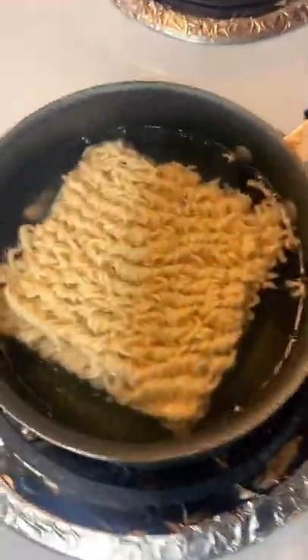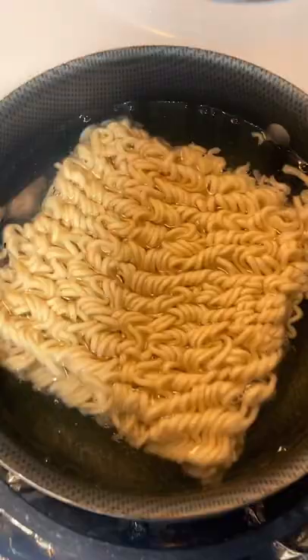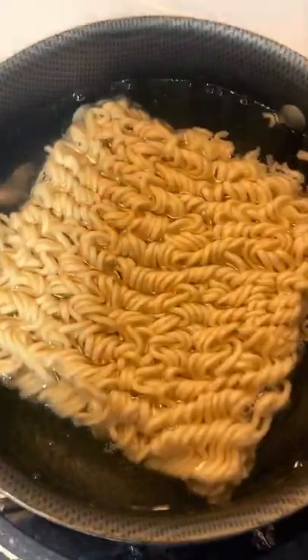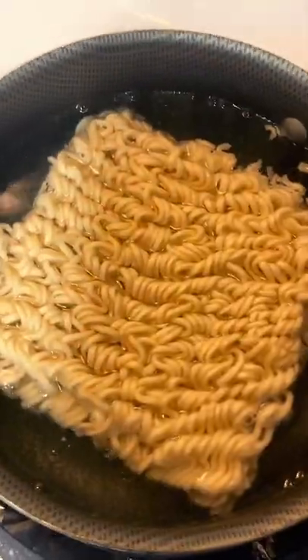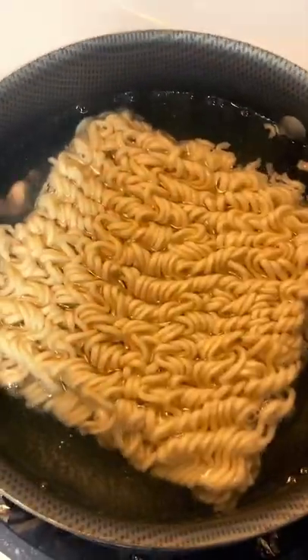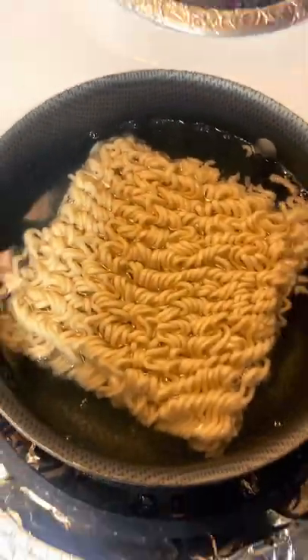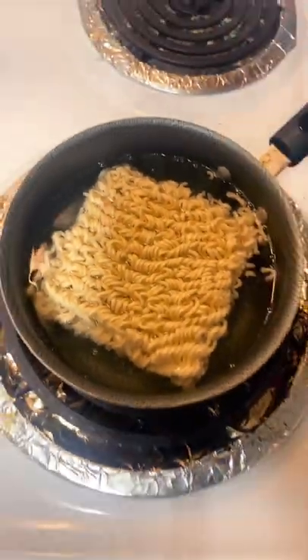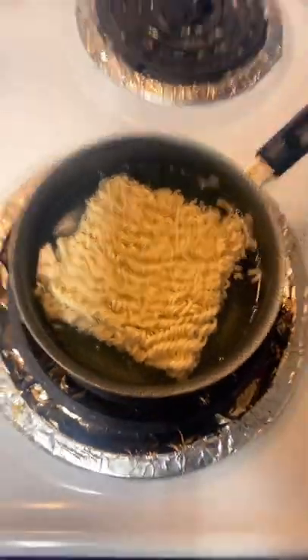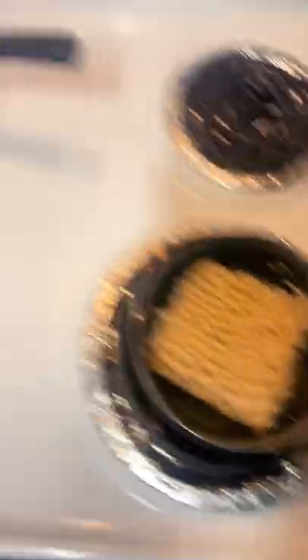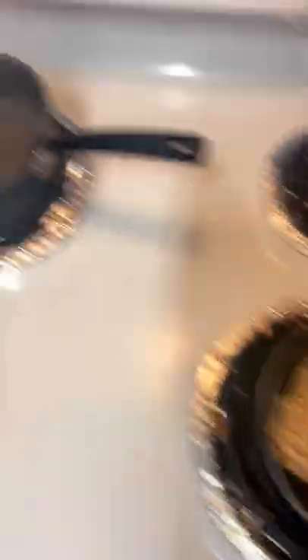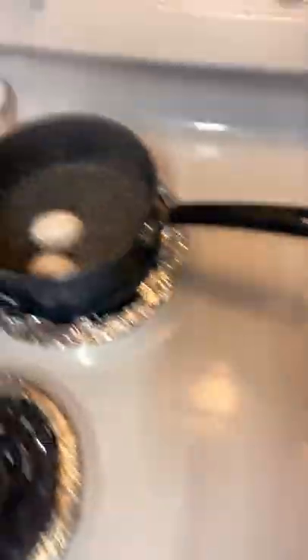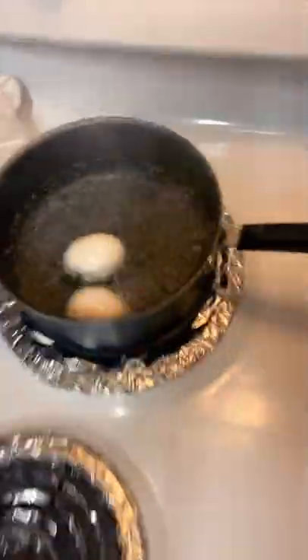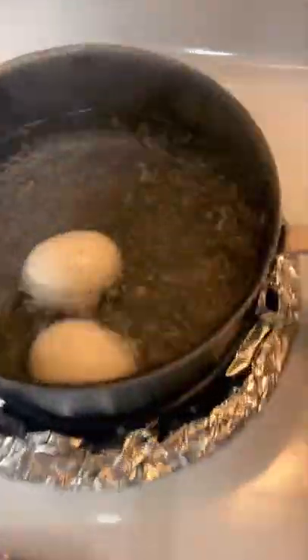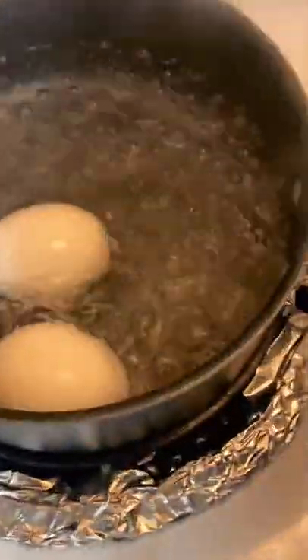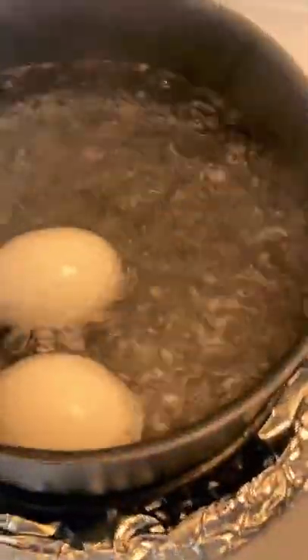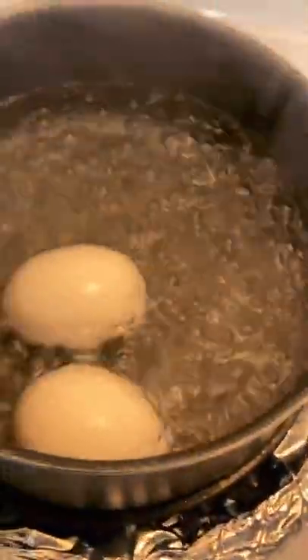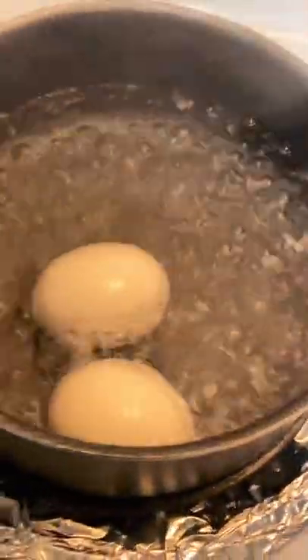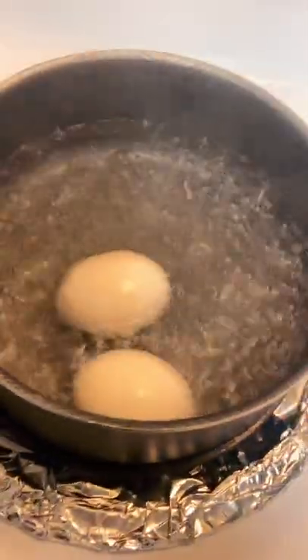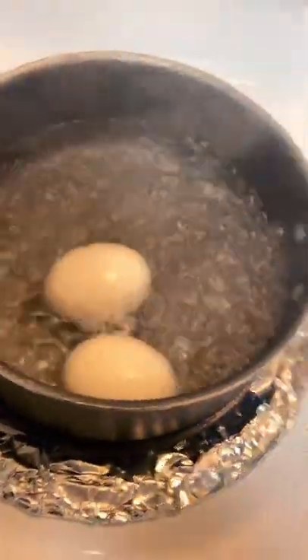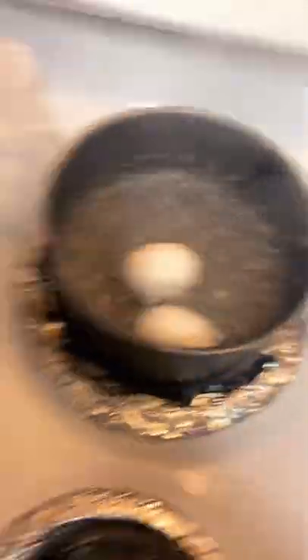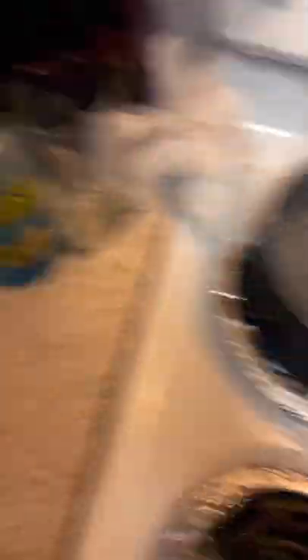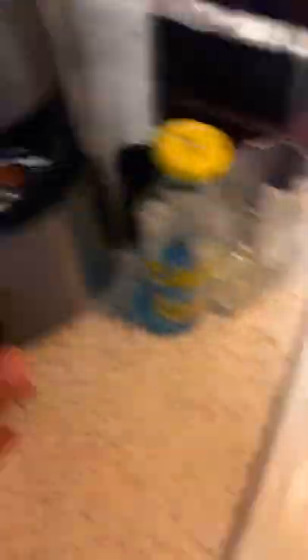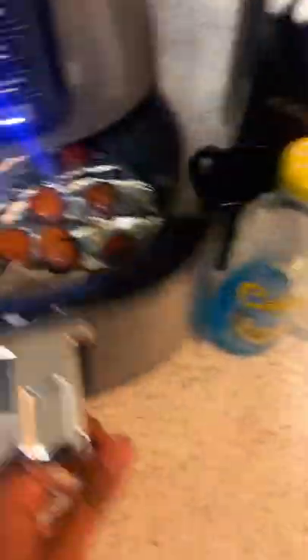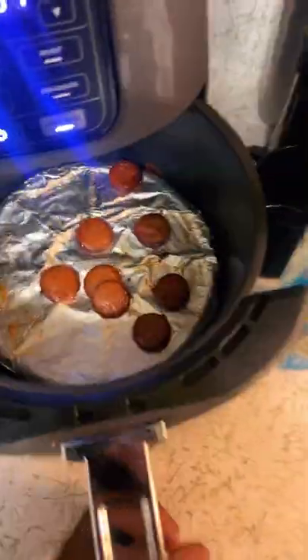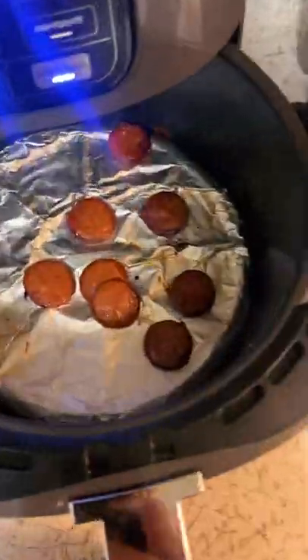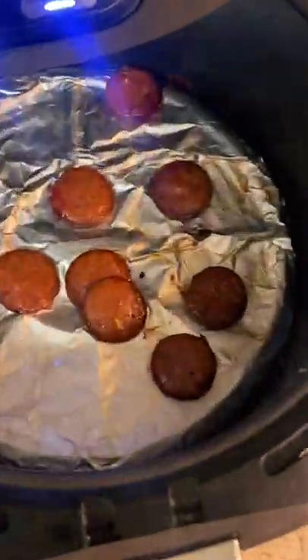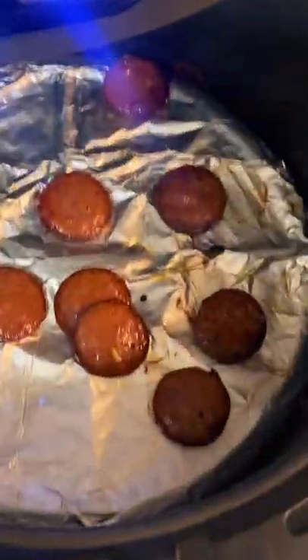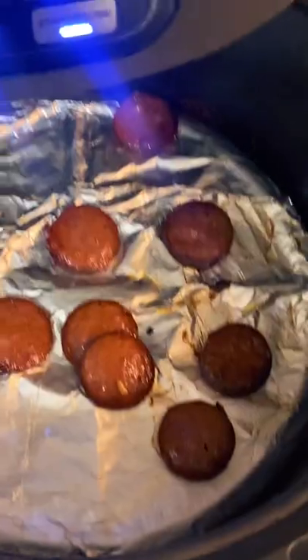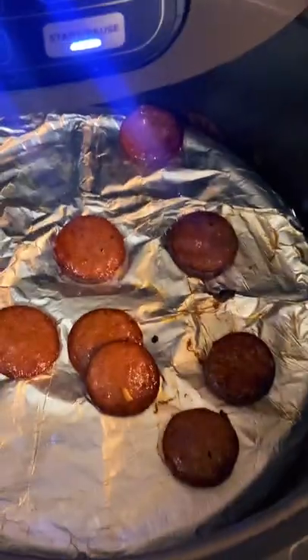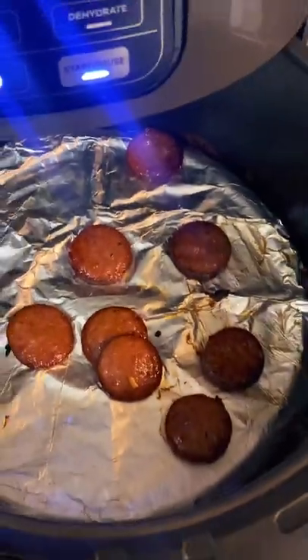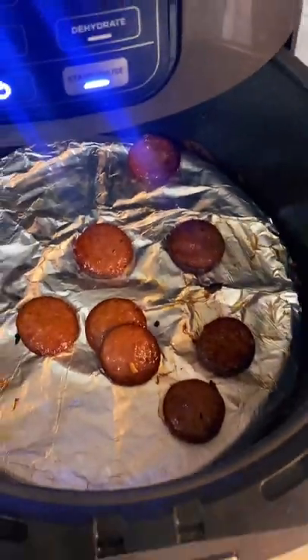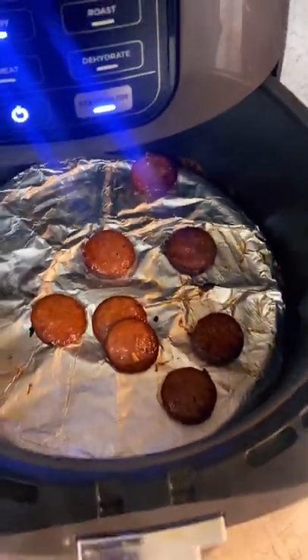I got my noodles cooking, I got my eggs boiling, and I got my sausages in the air fryer.